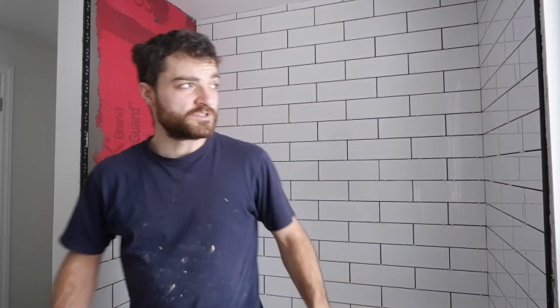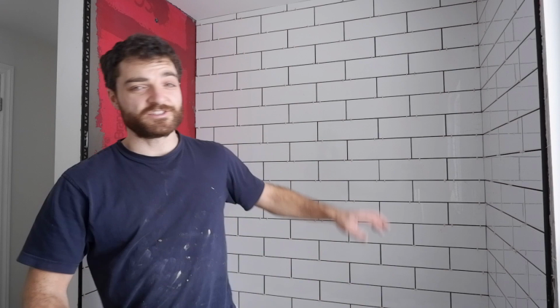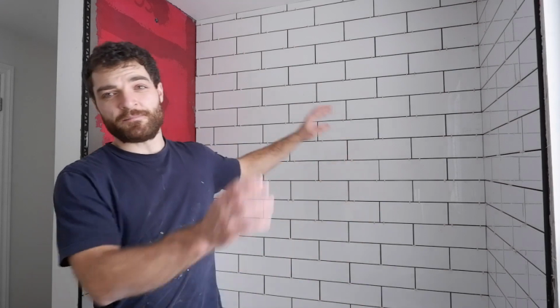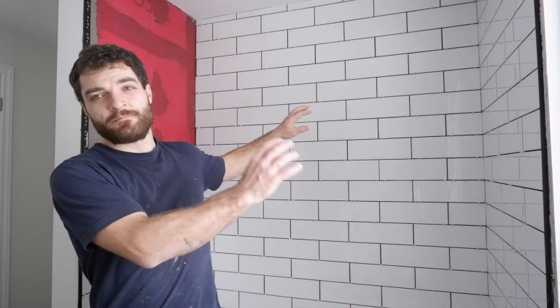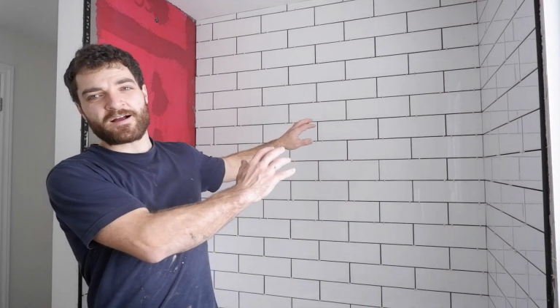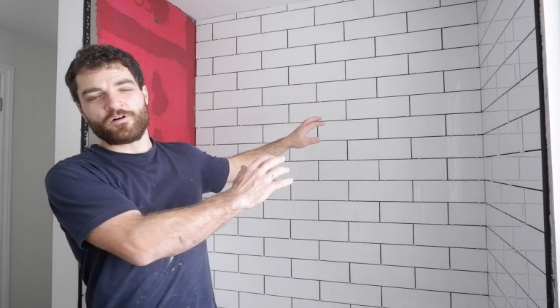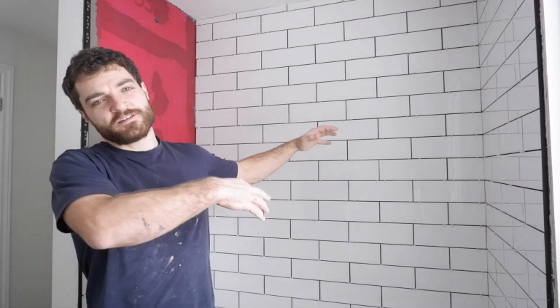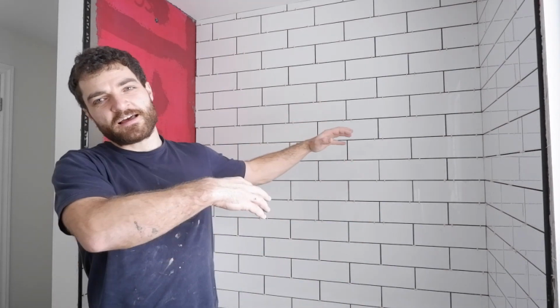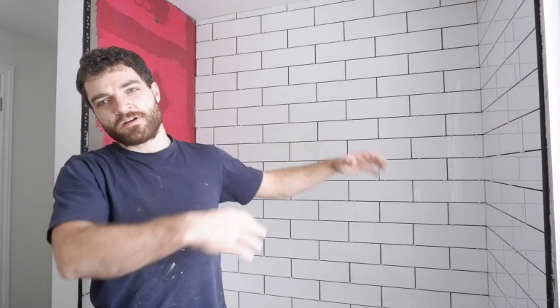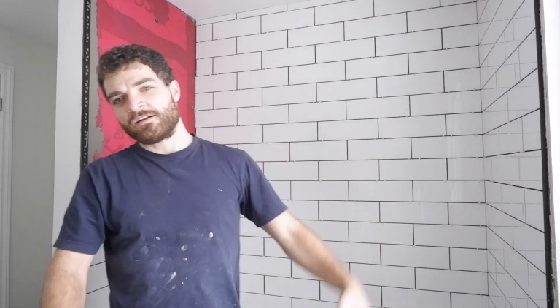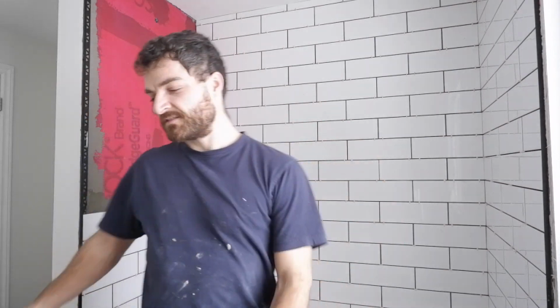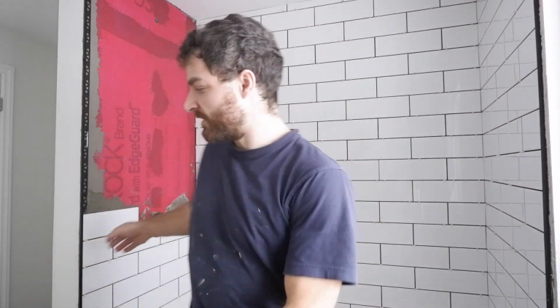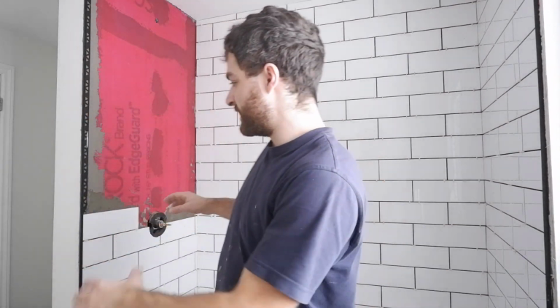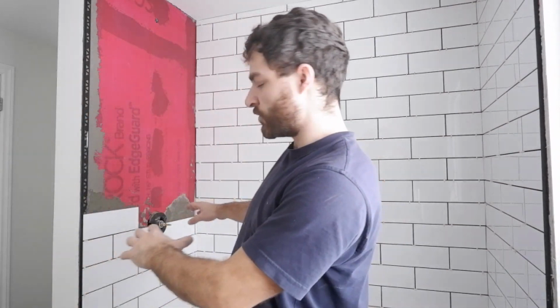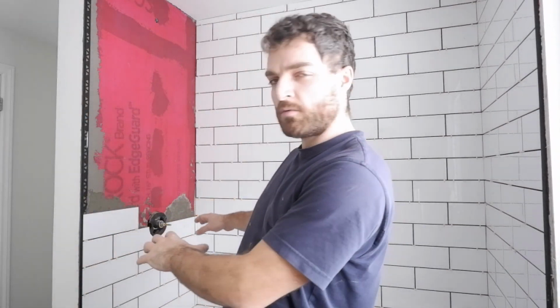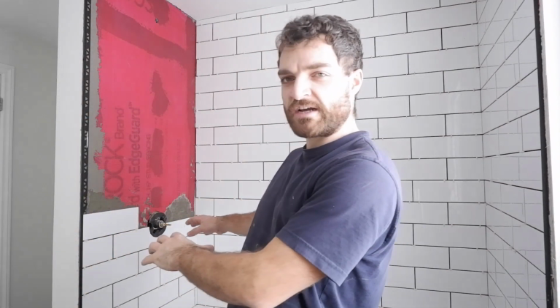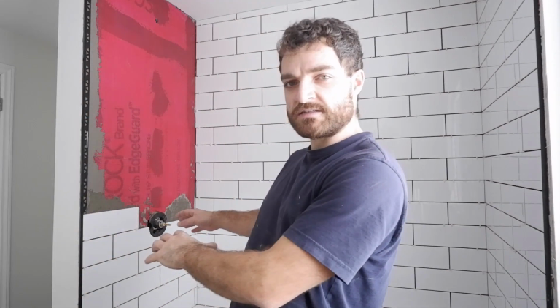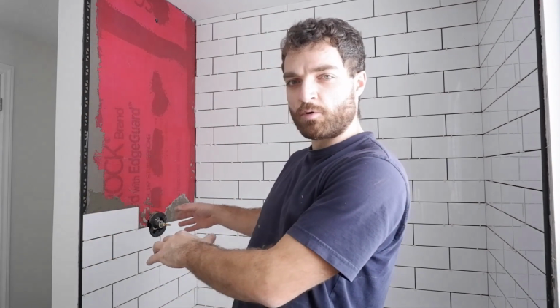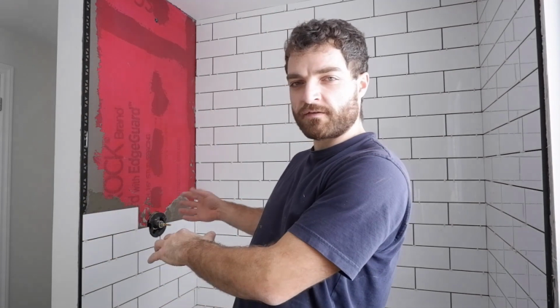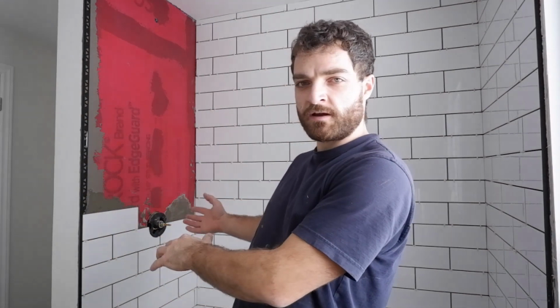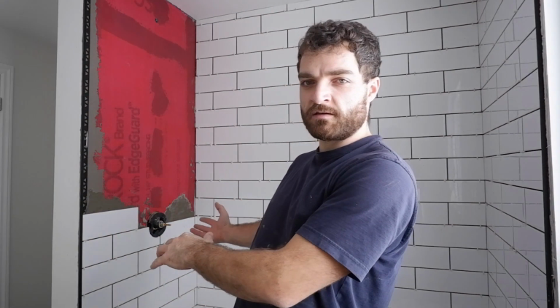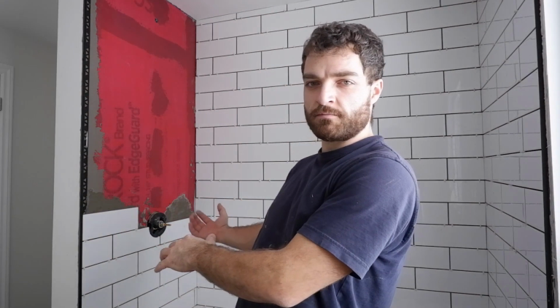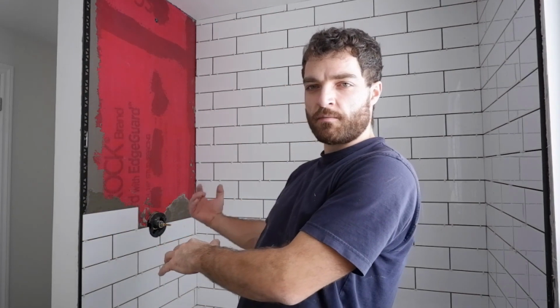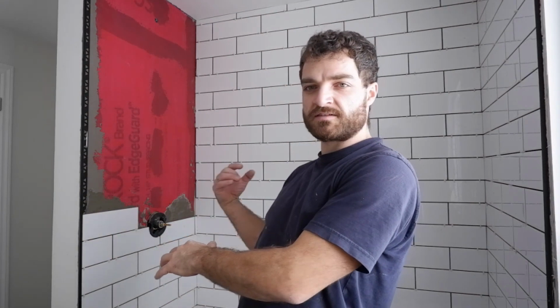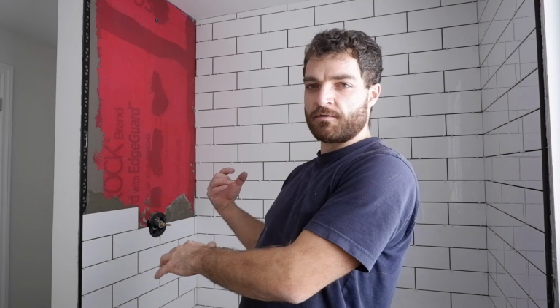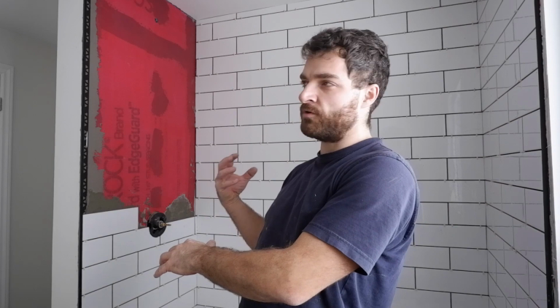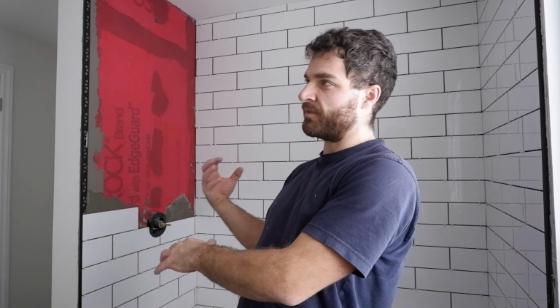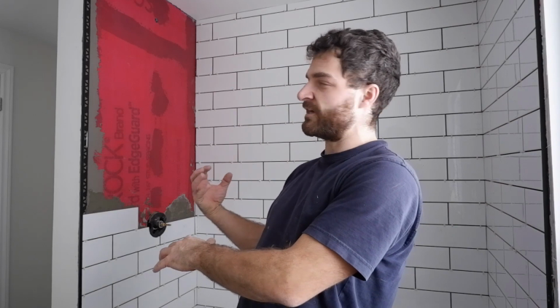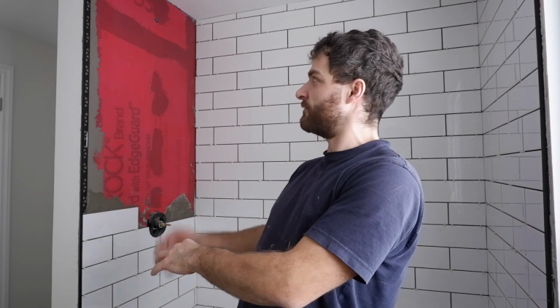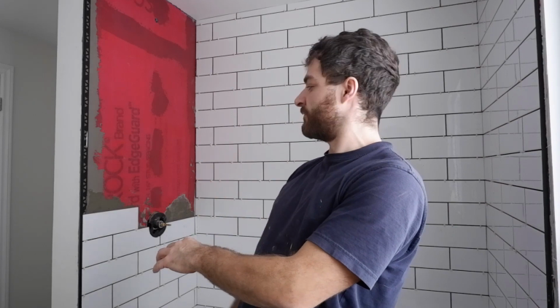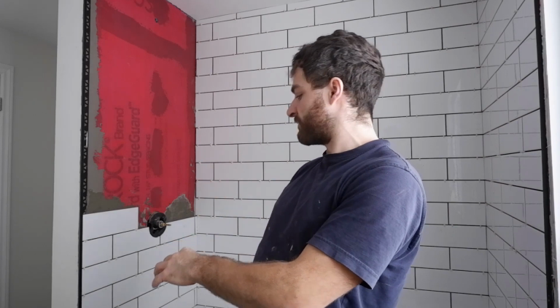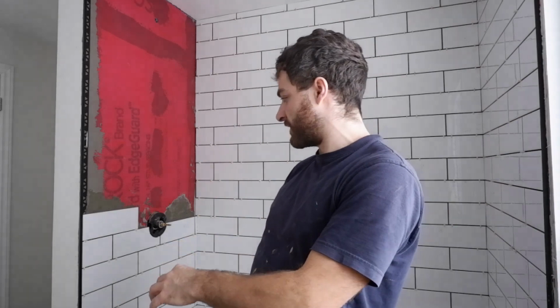That main back wall is now done and I've started this wall, which has more of the cutting because the plumbing is coming through with the shower valve and everything.